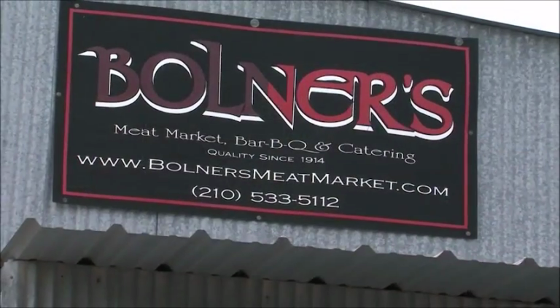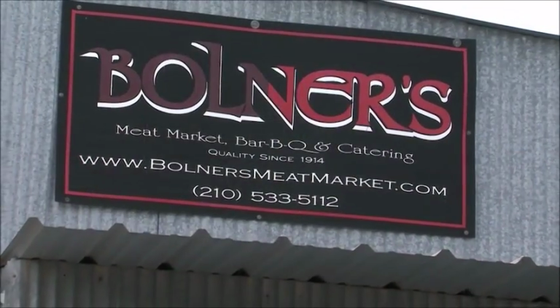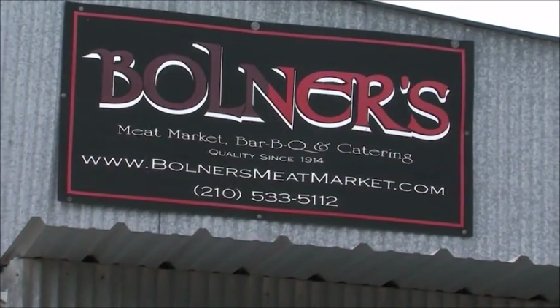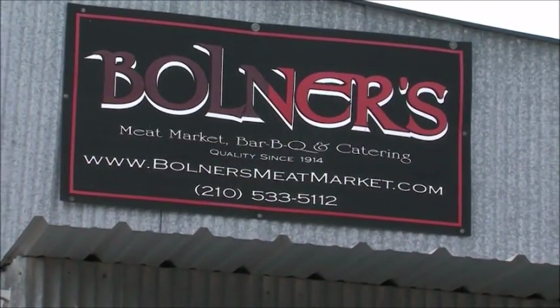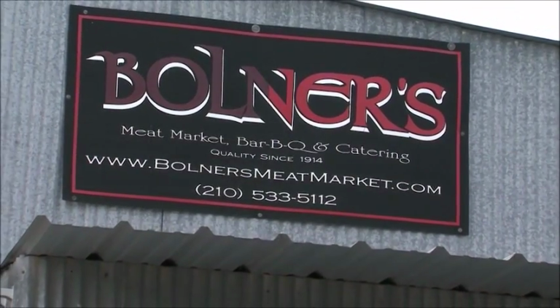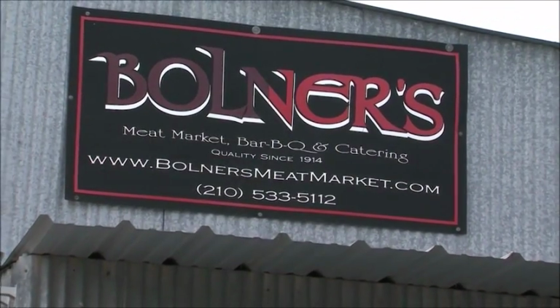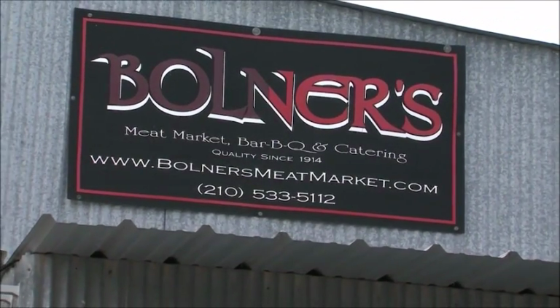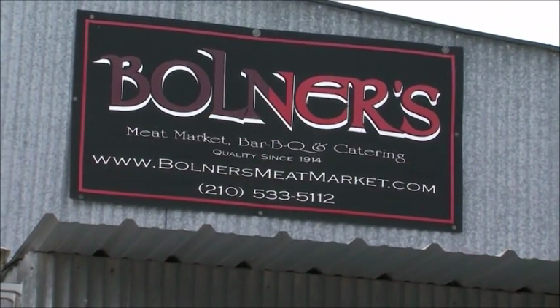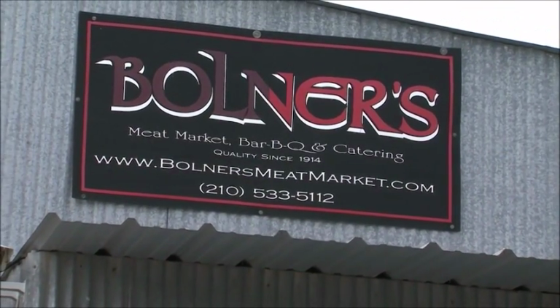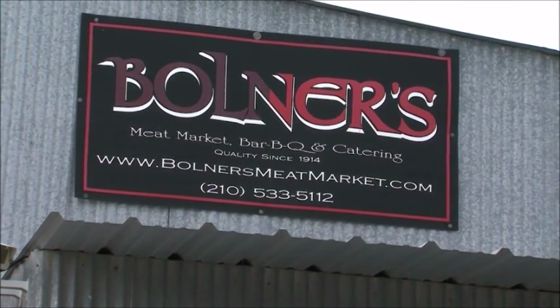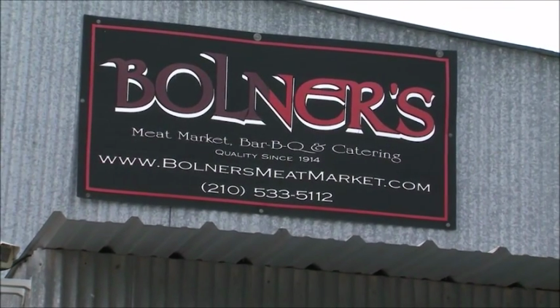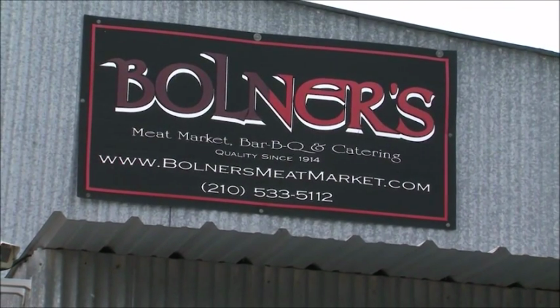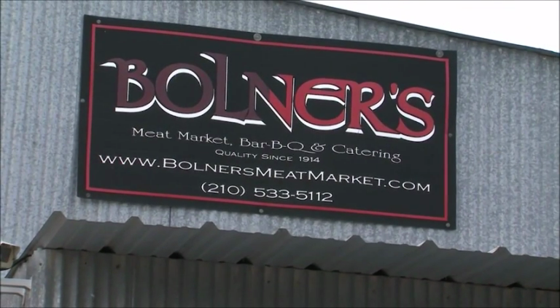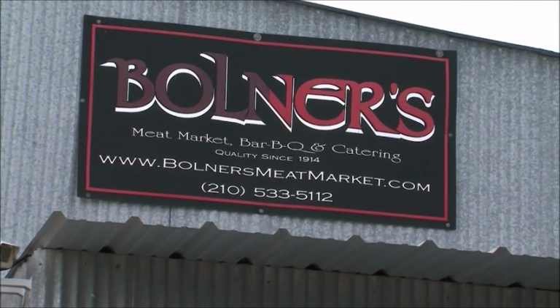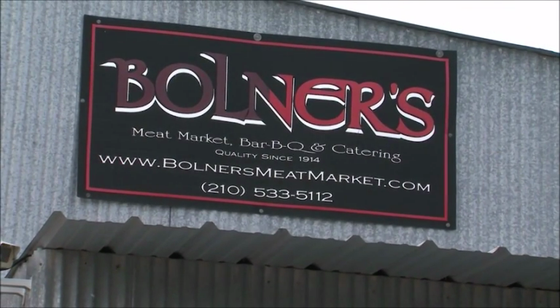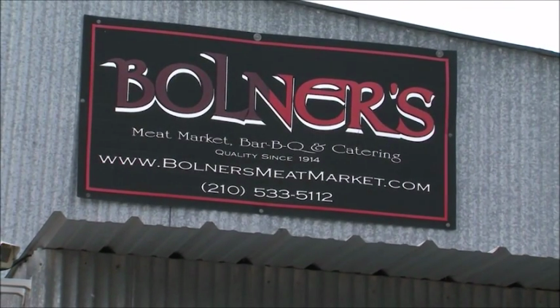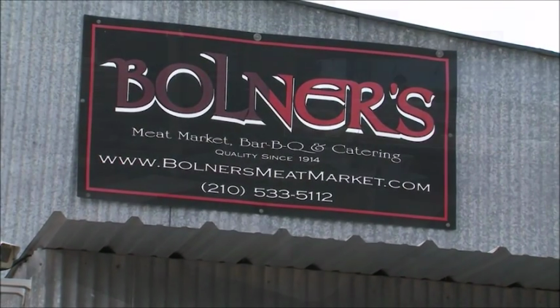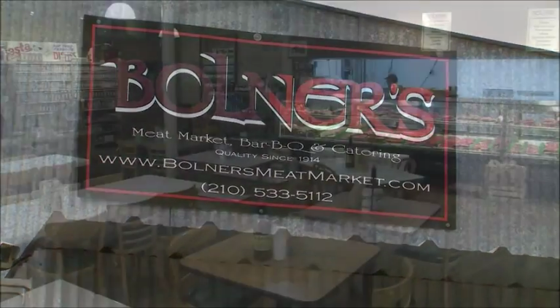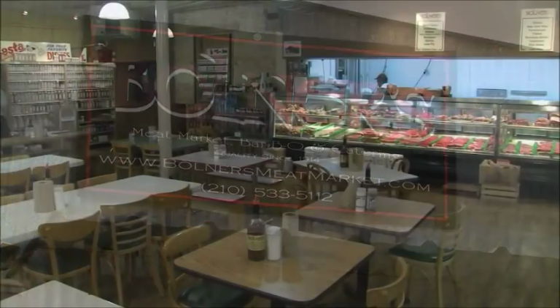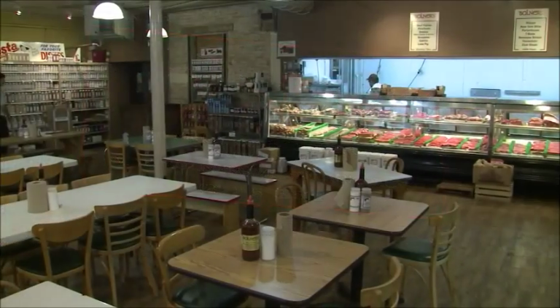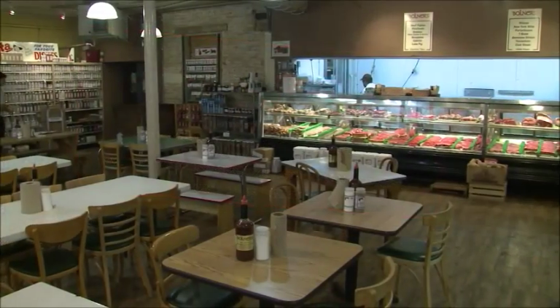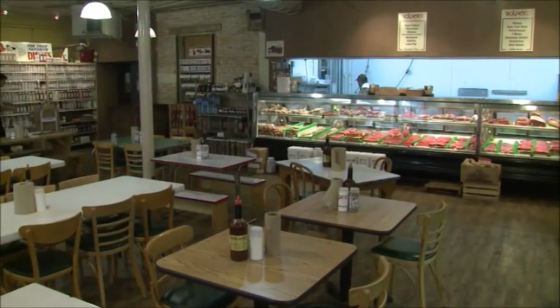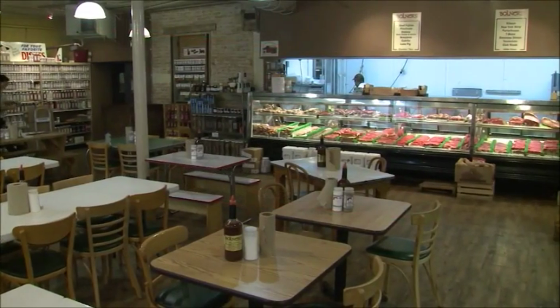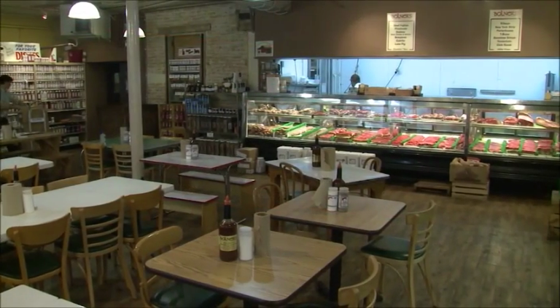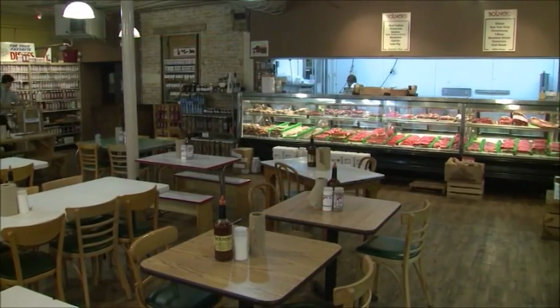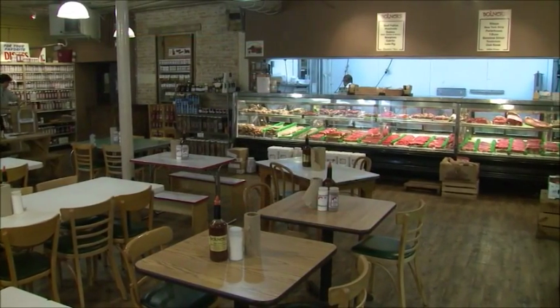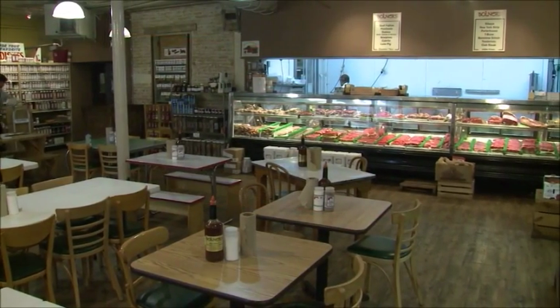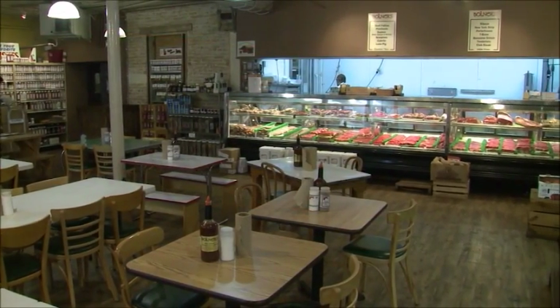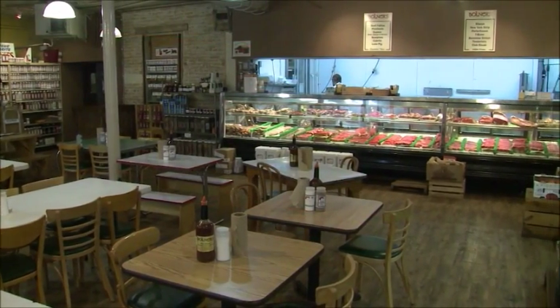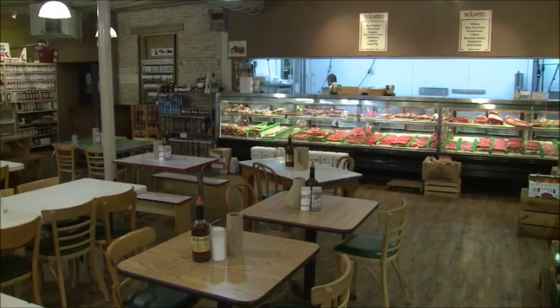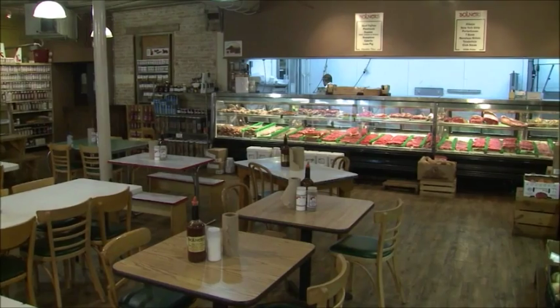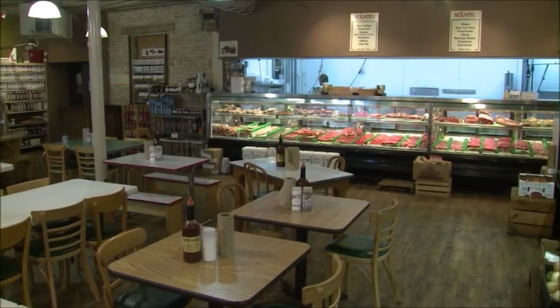Reporting from San Antonio, Texas, I'm Brad Bola for NCBA's Cattlemen to Cattlemen.